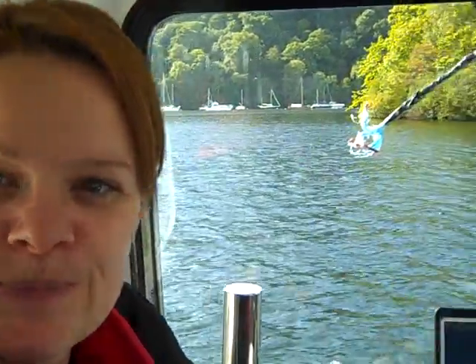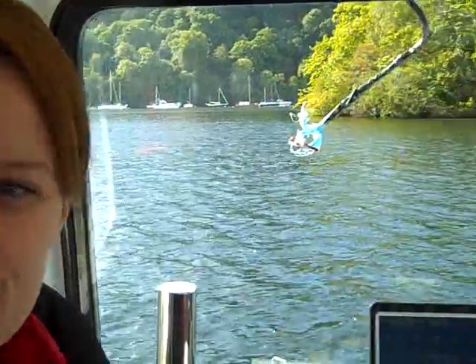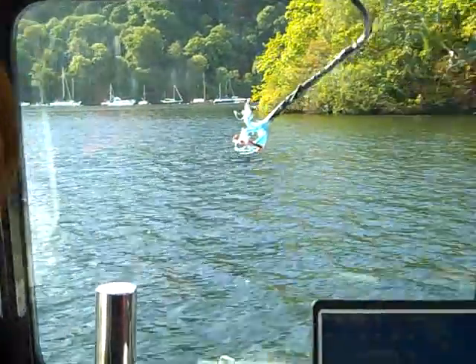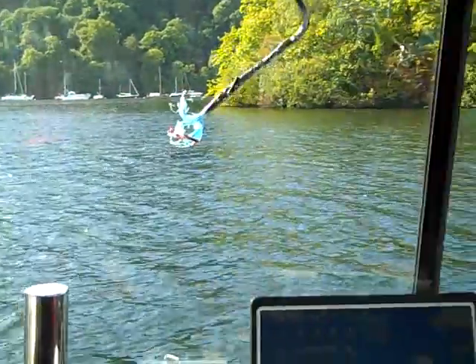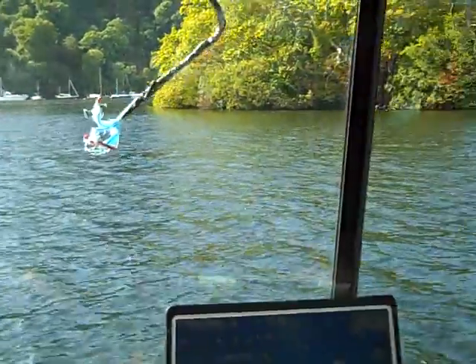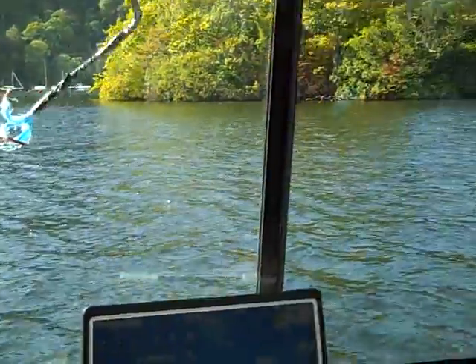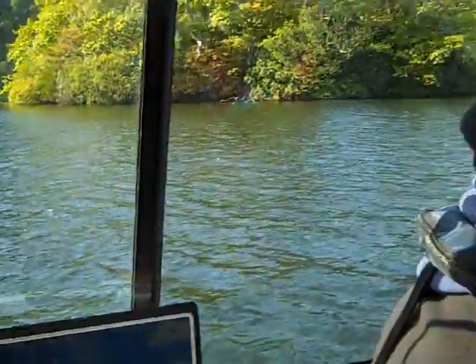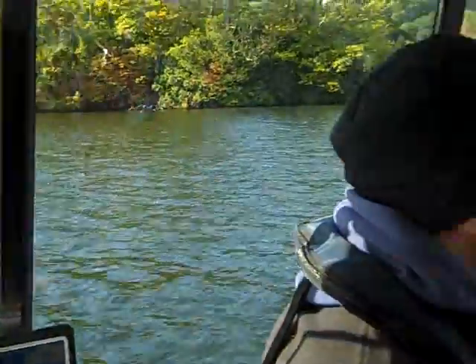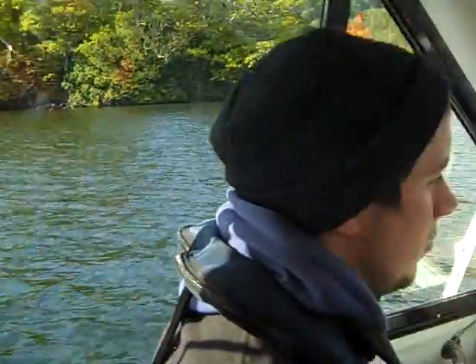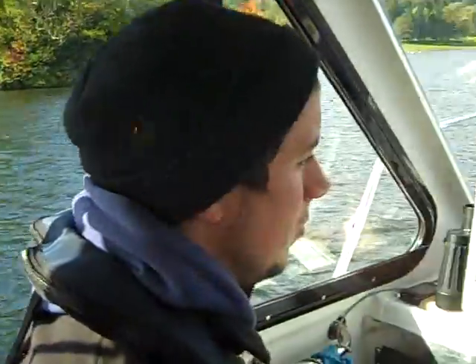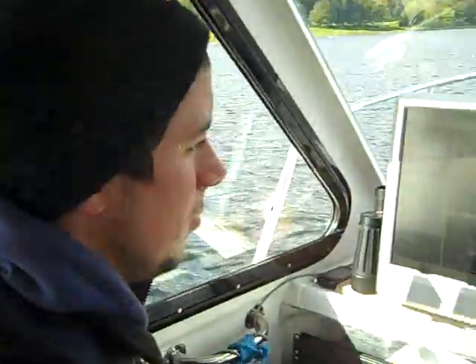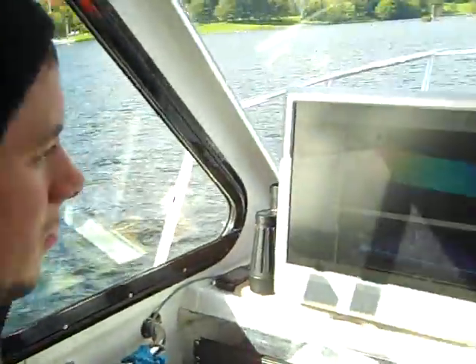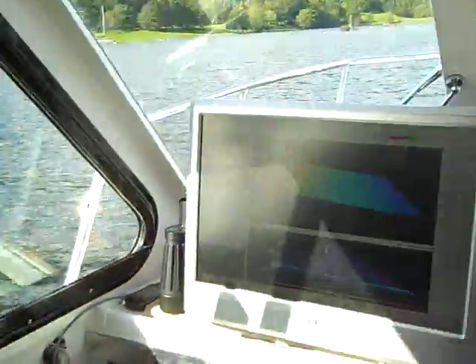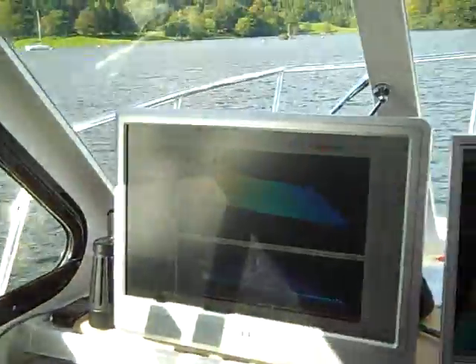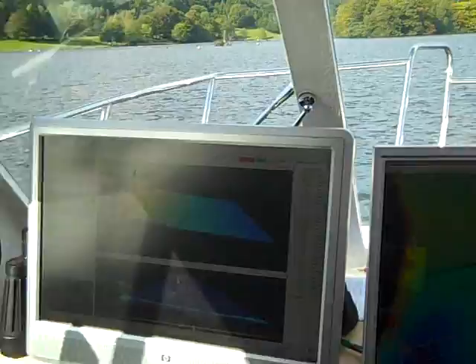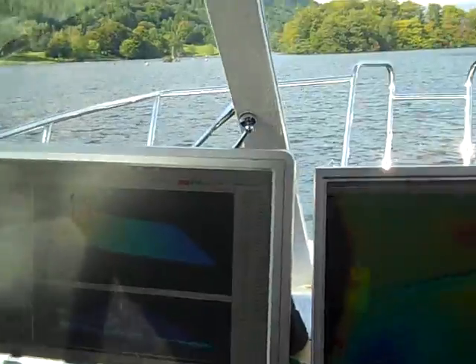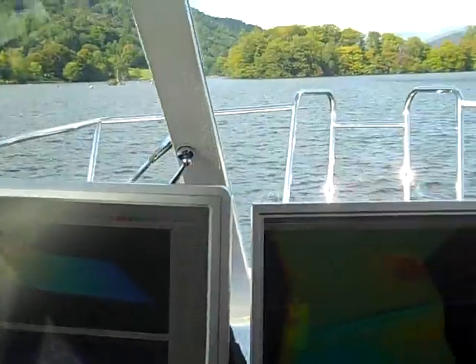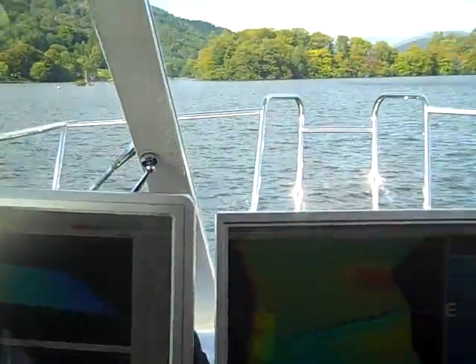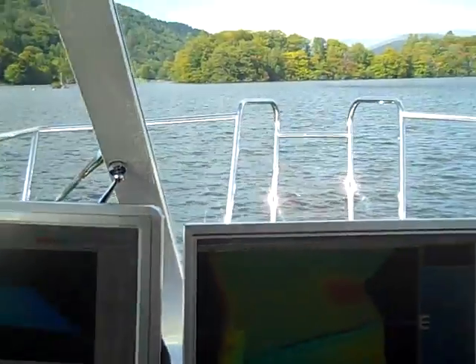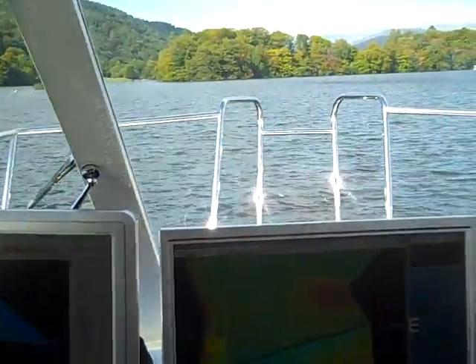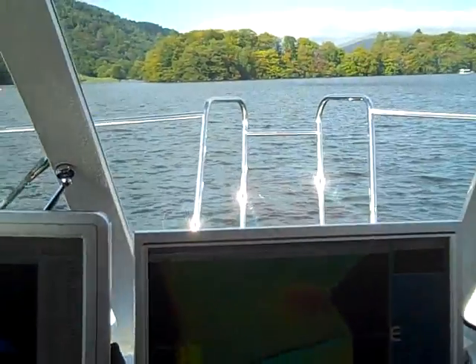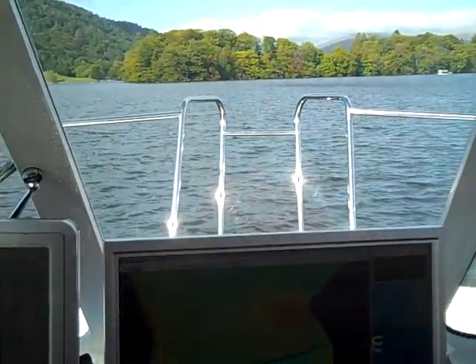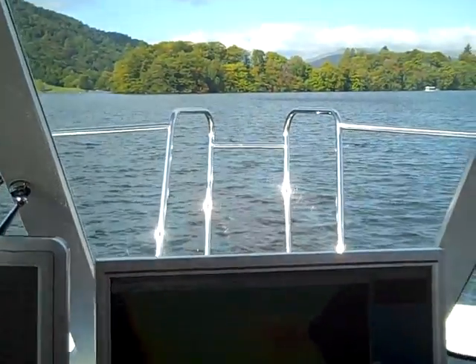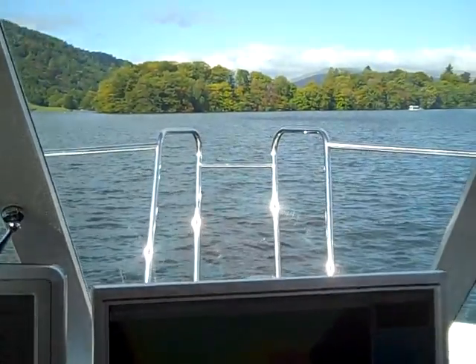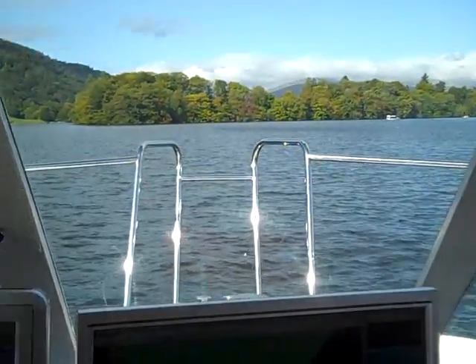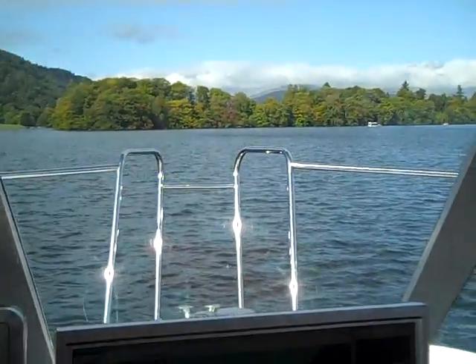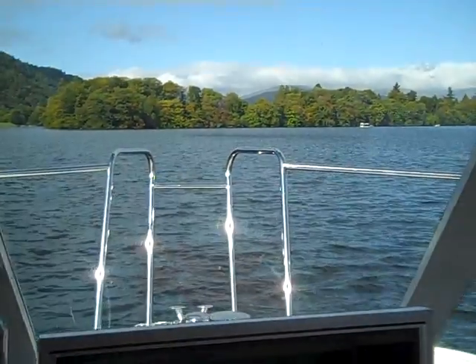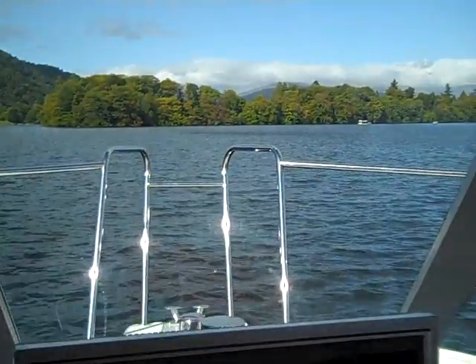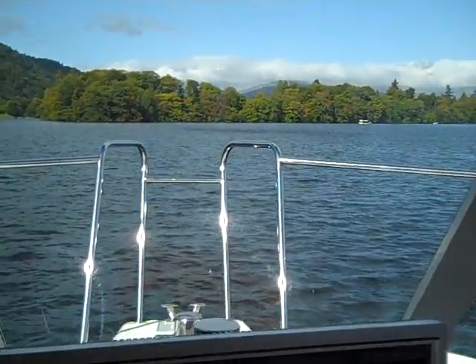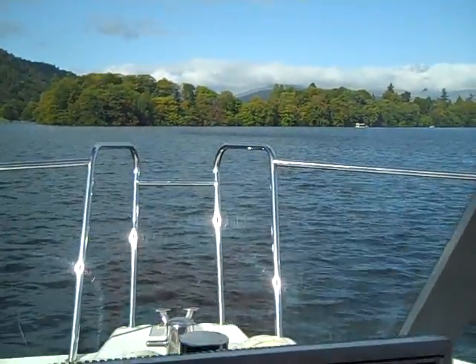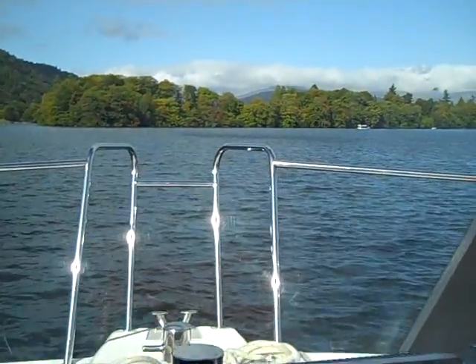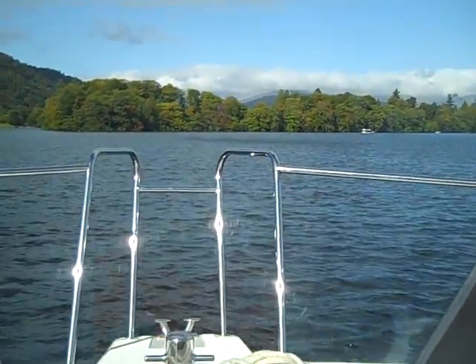Let's take one more look at that view. Isn't that lovely?